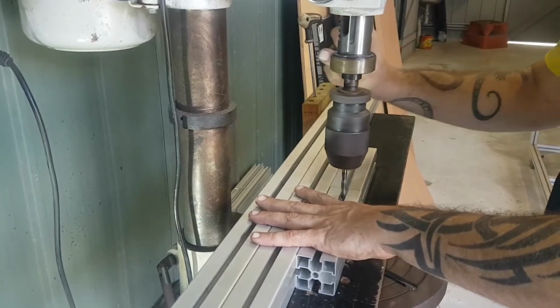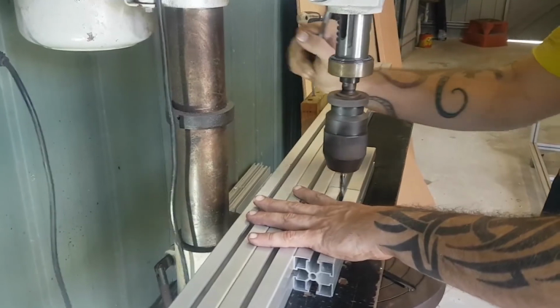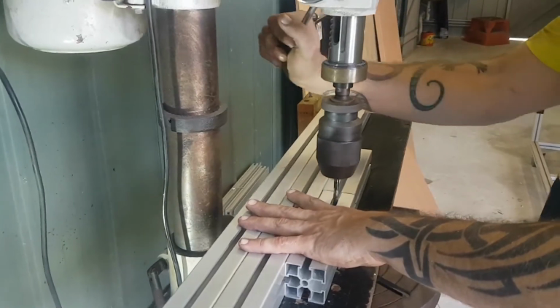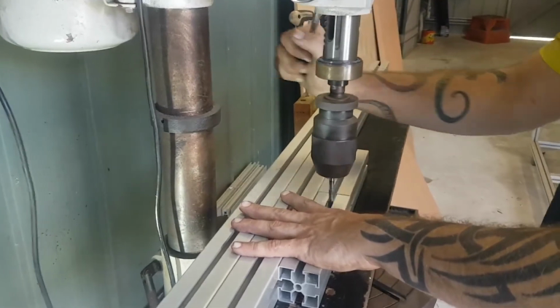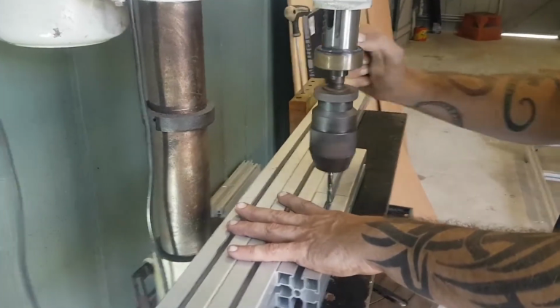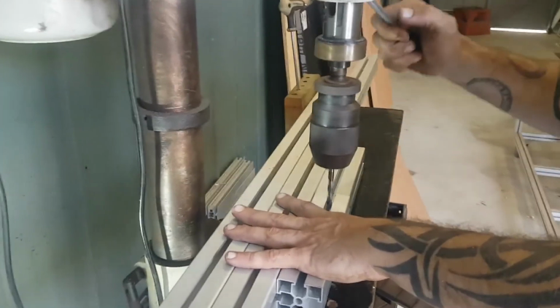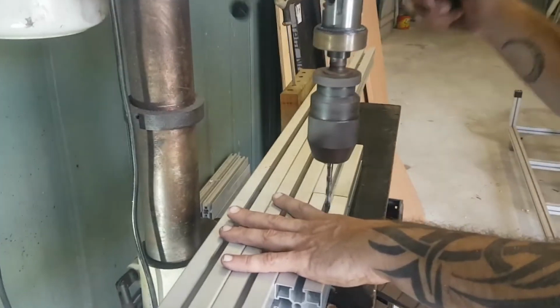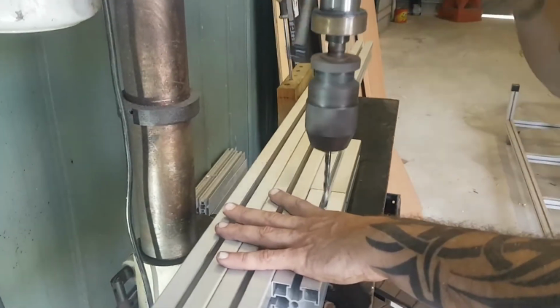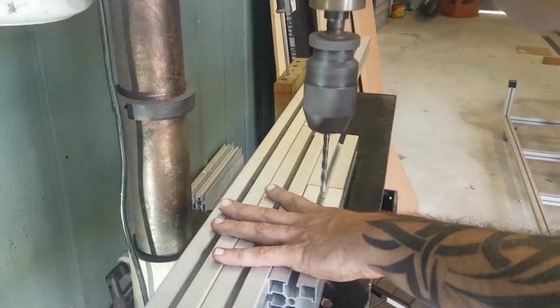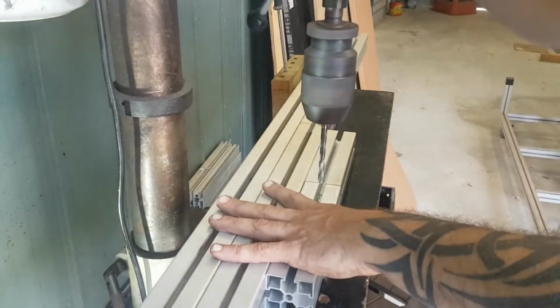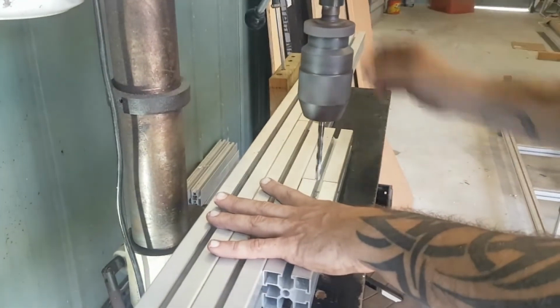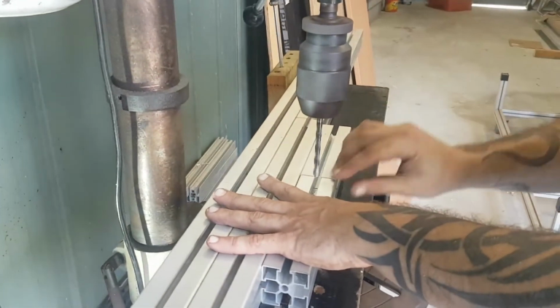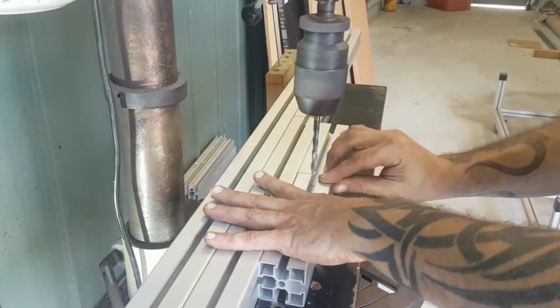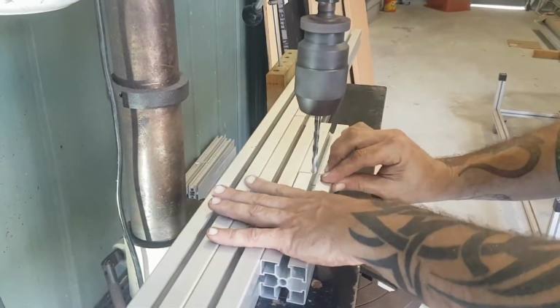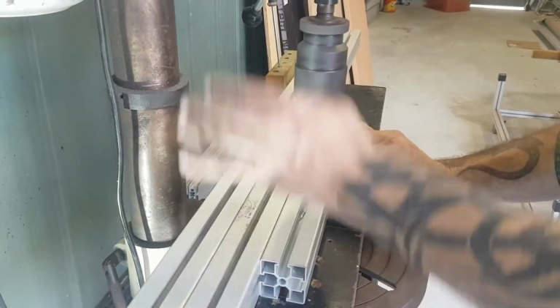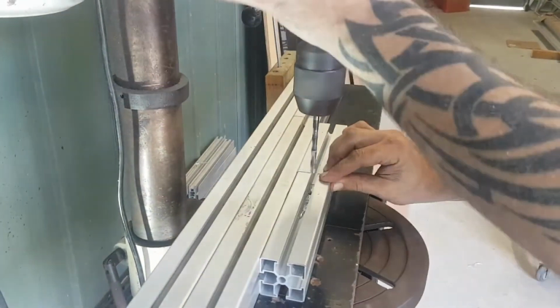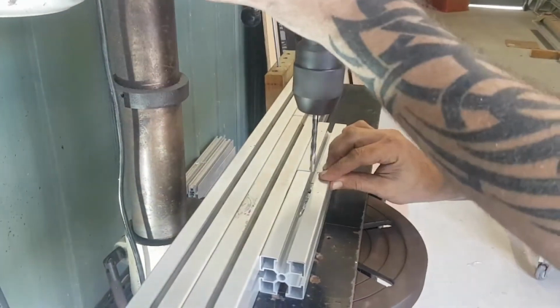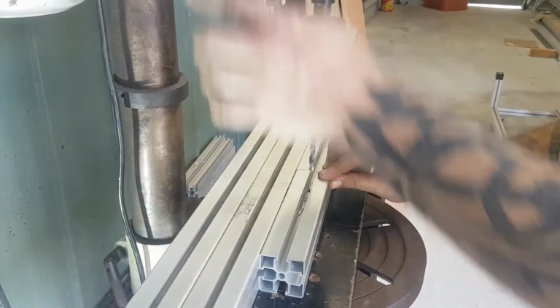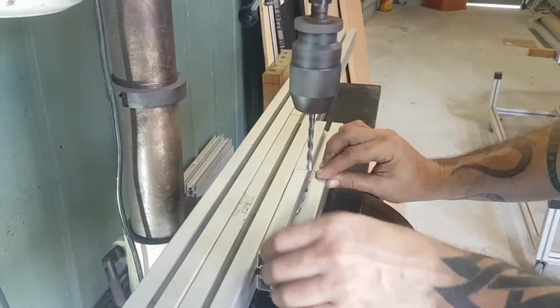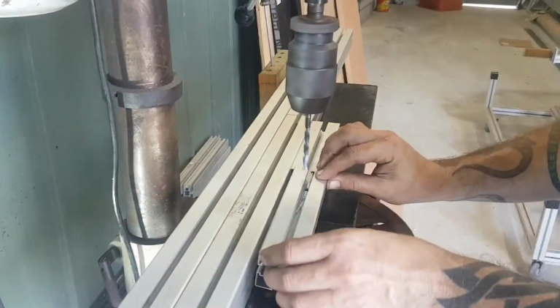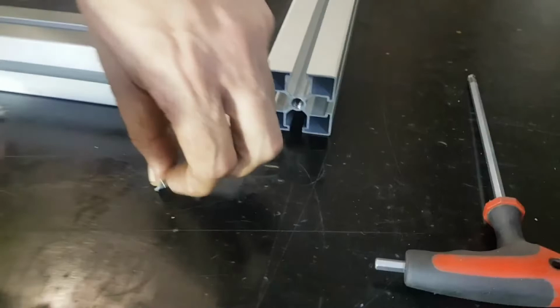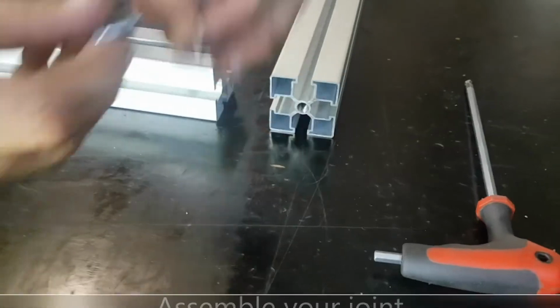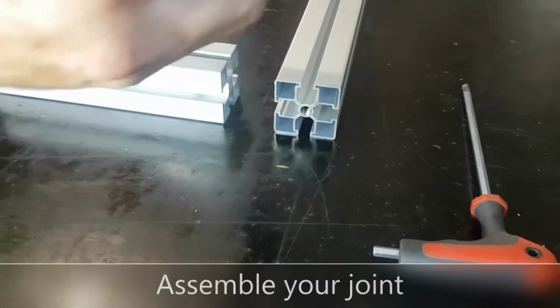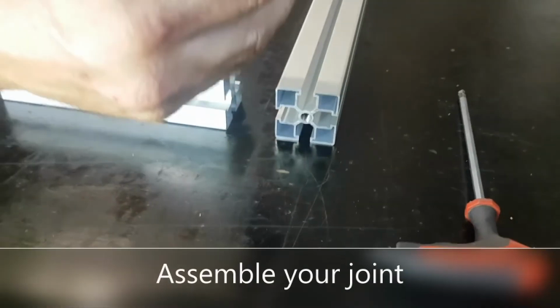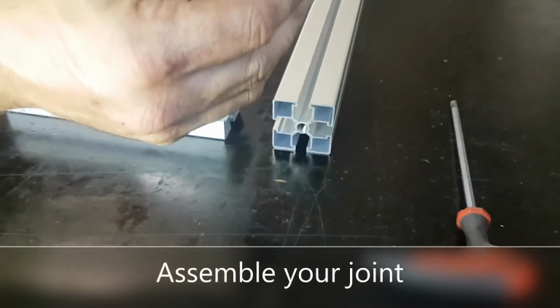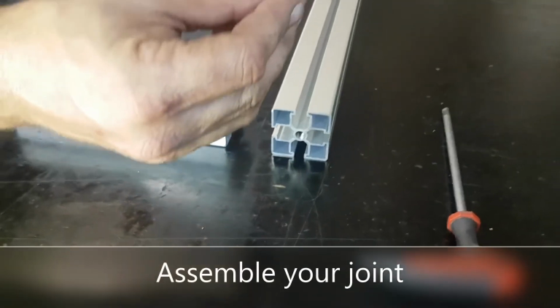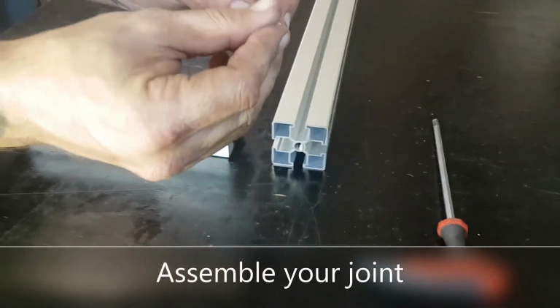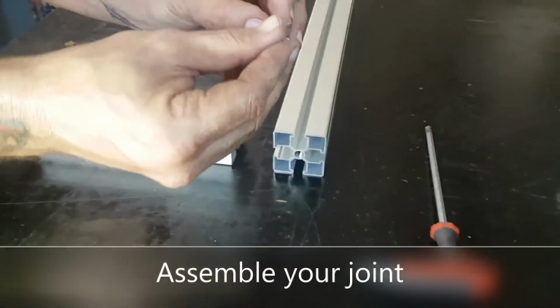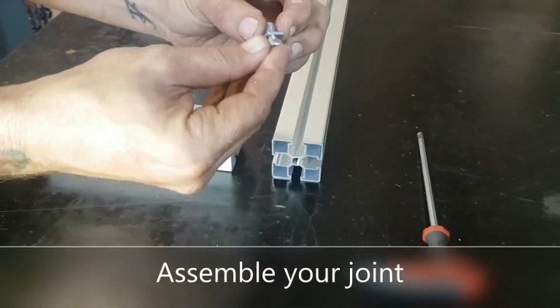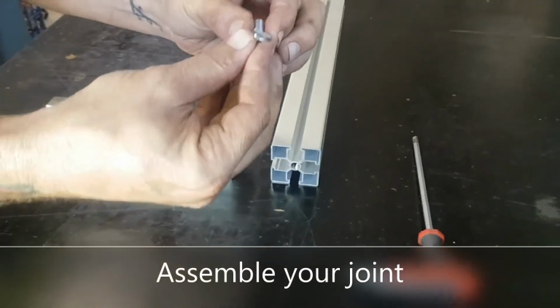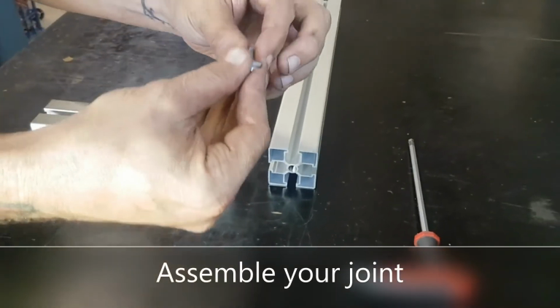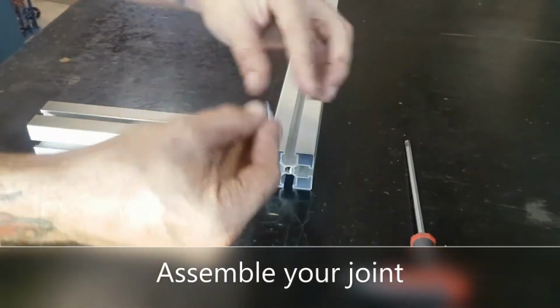All of the components are now fully processed and you can assemble the joint. Check that this is properly aligned and tightened.